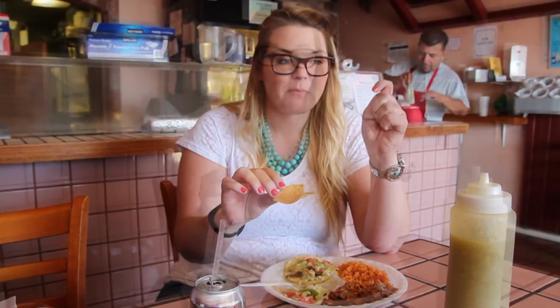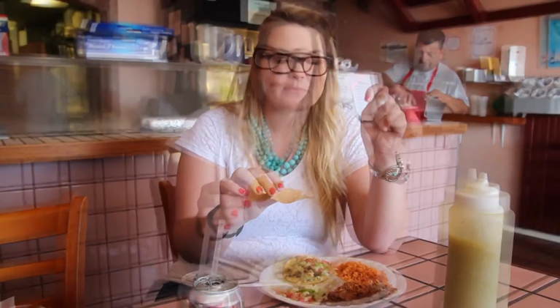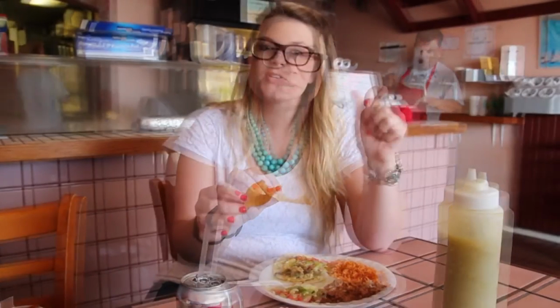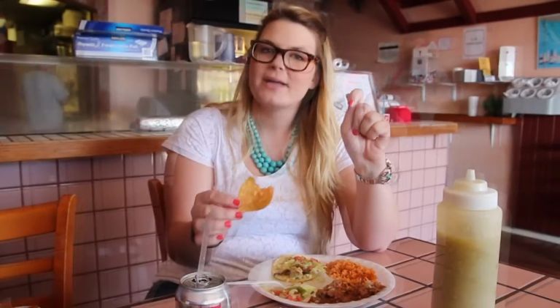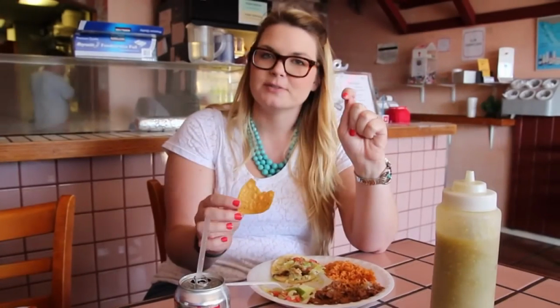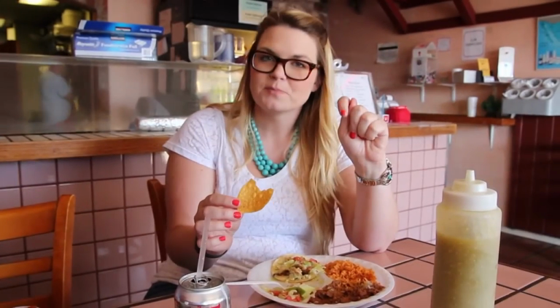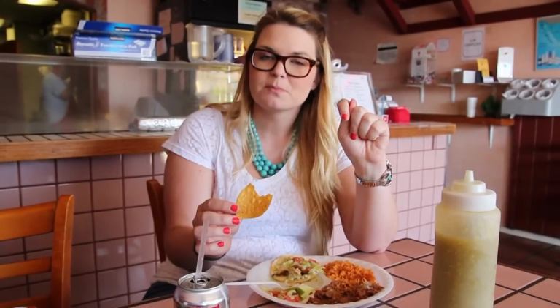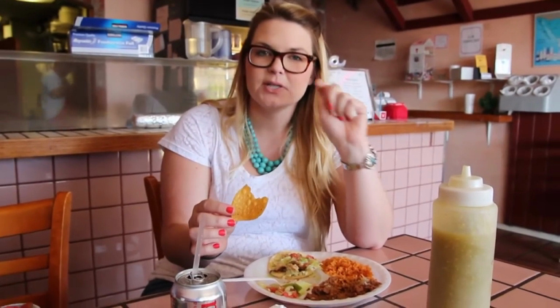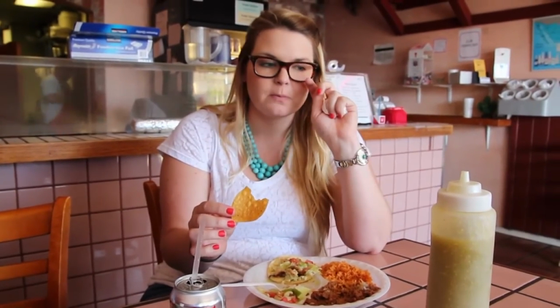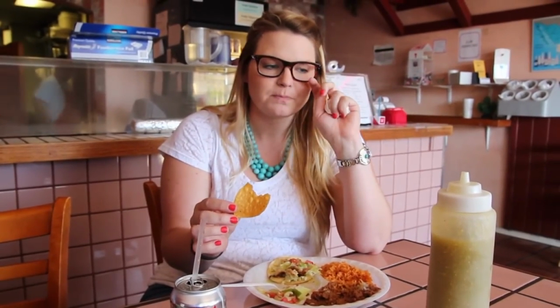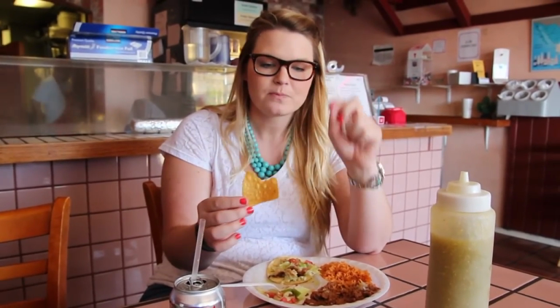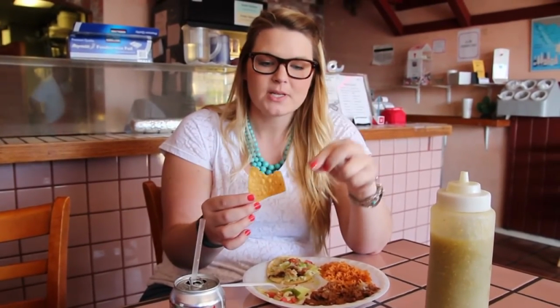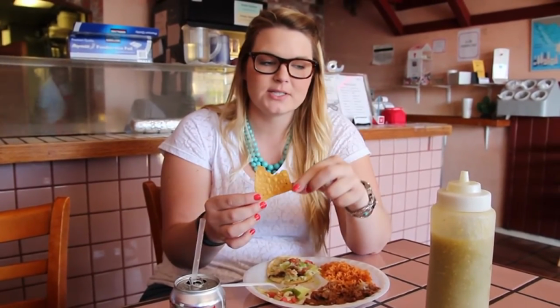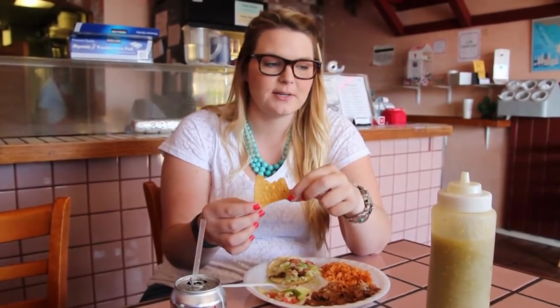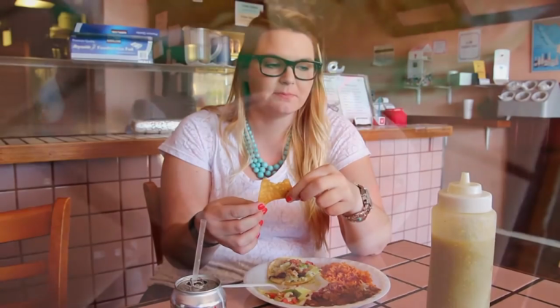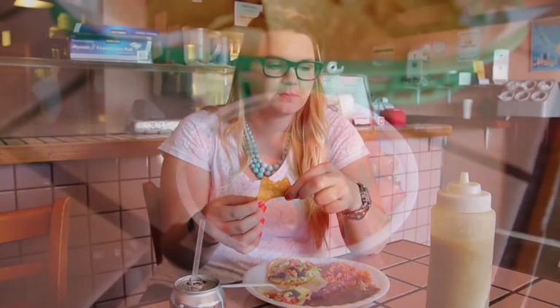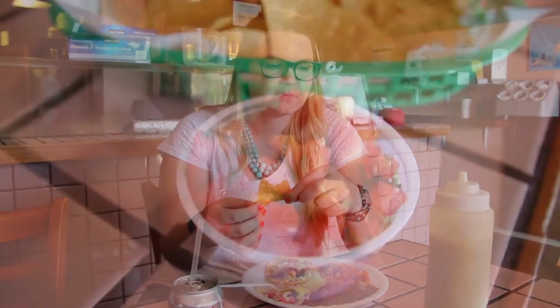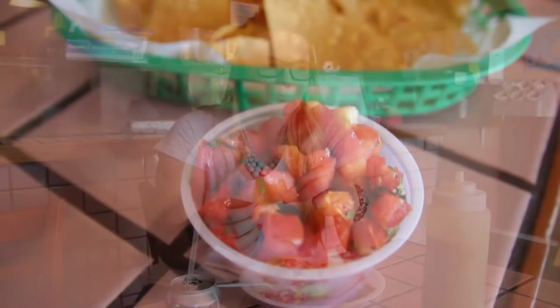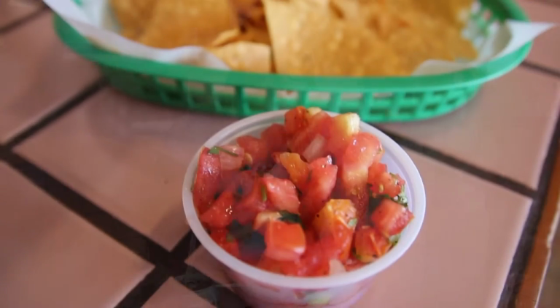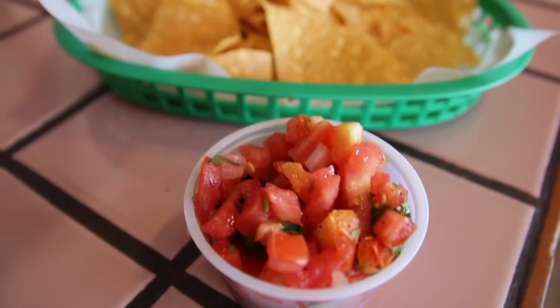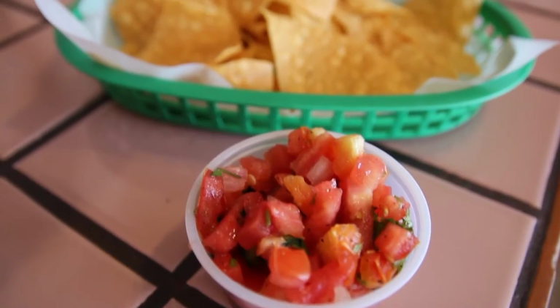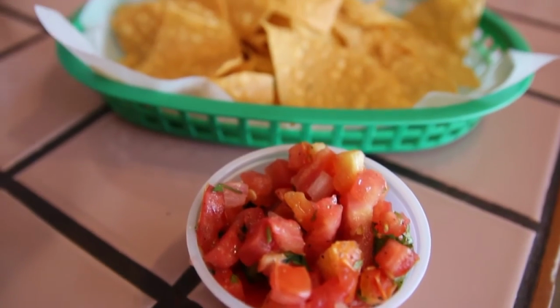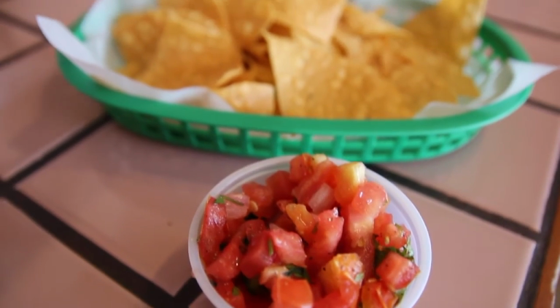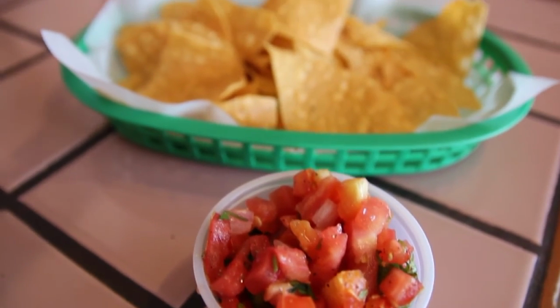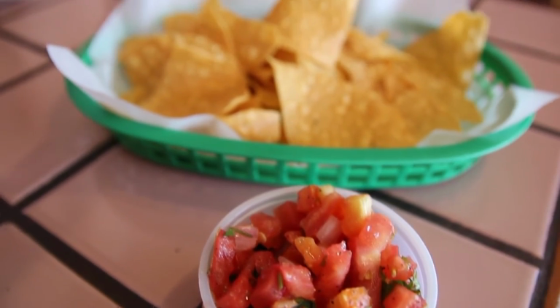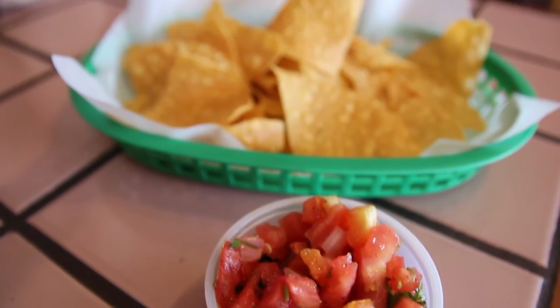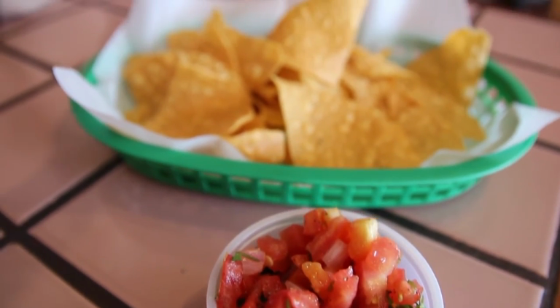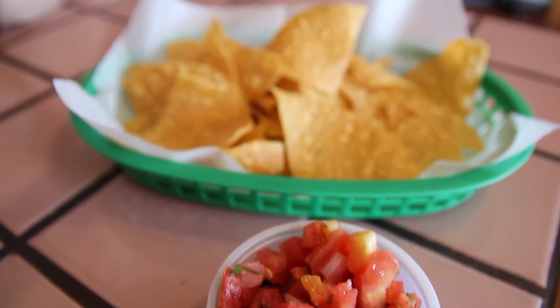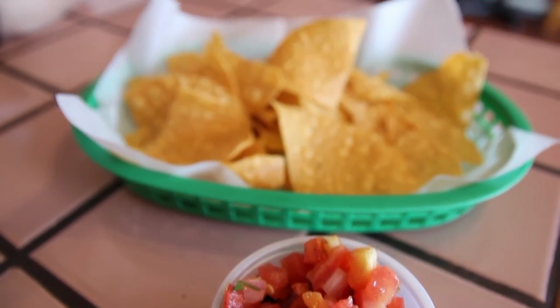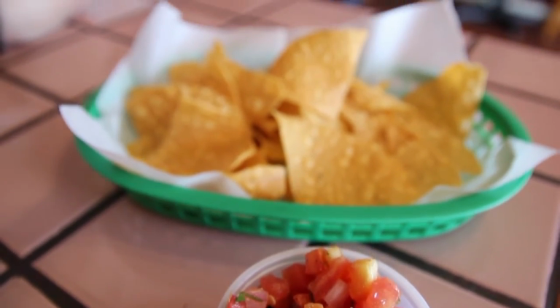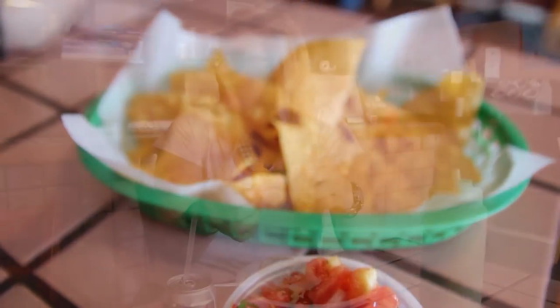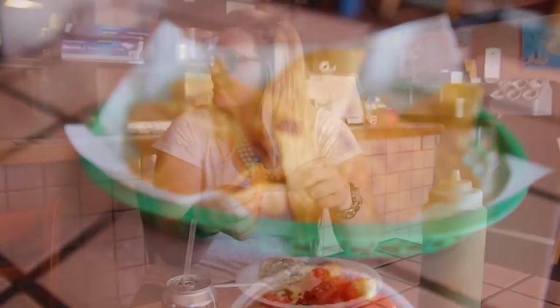That's mild, but good — it's refreshing with a little zest.